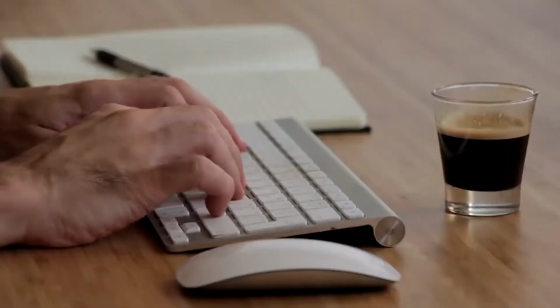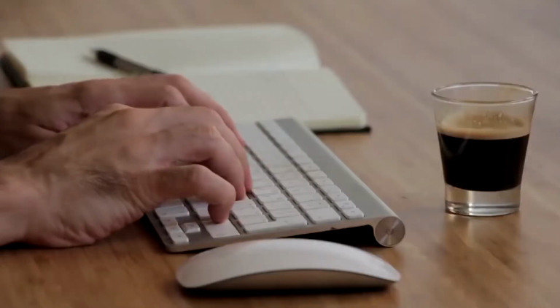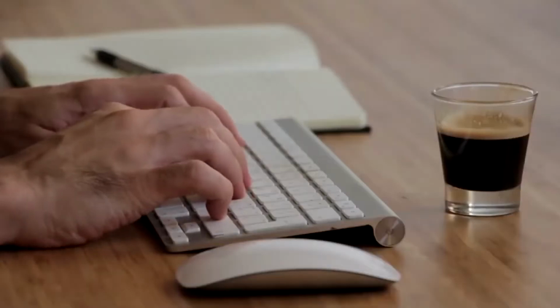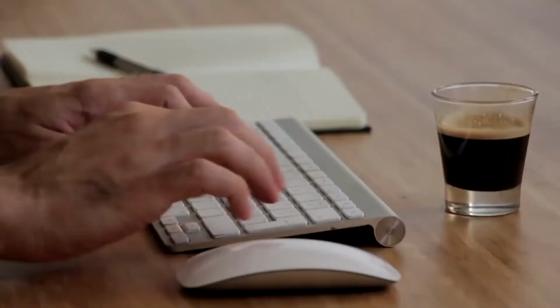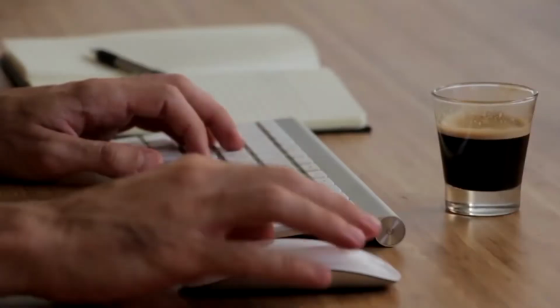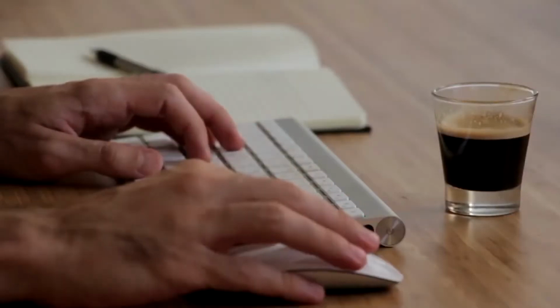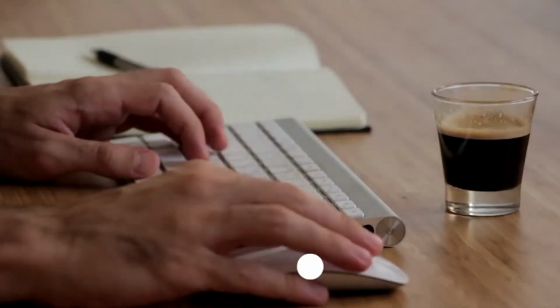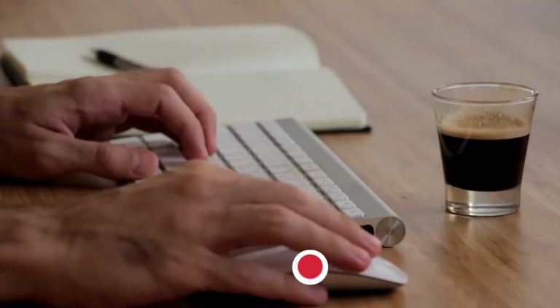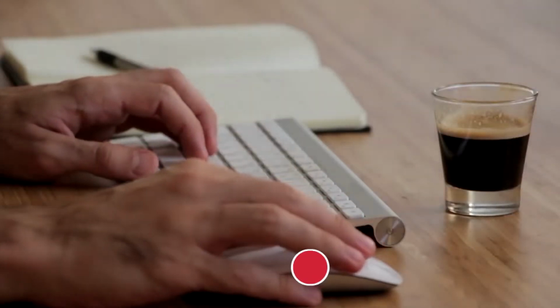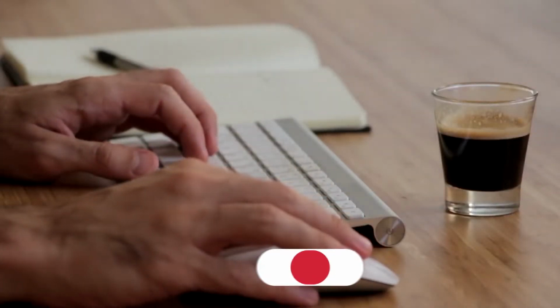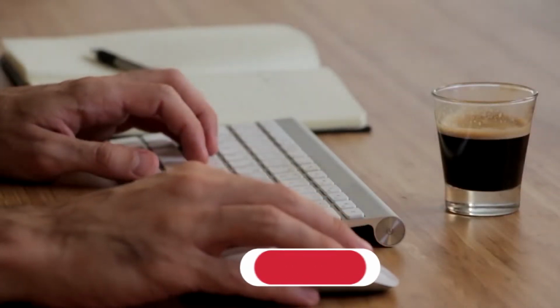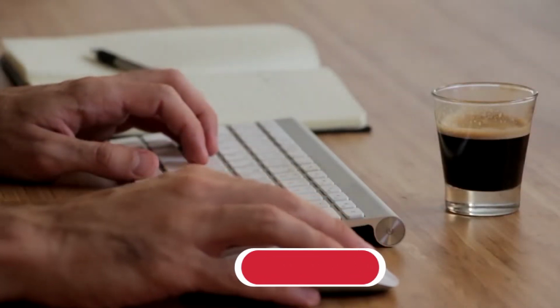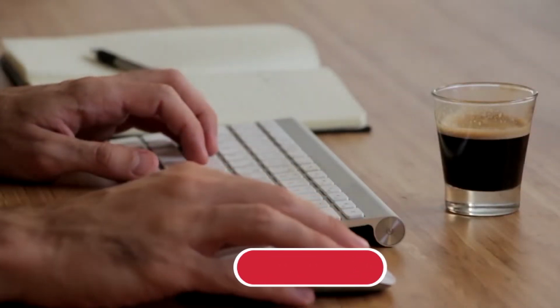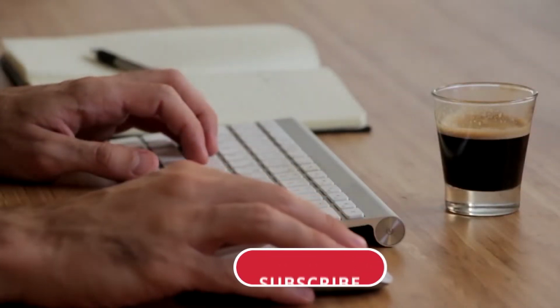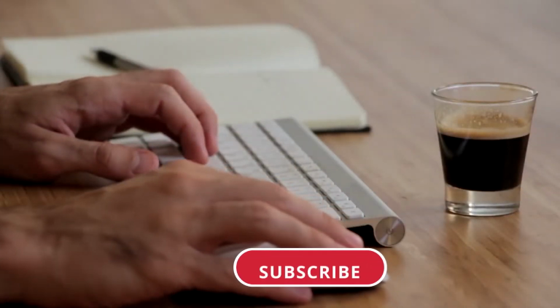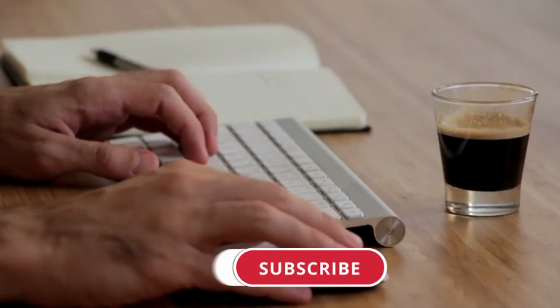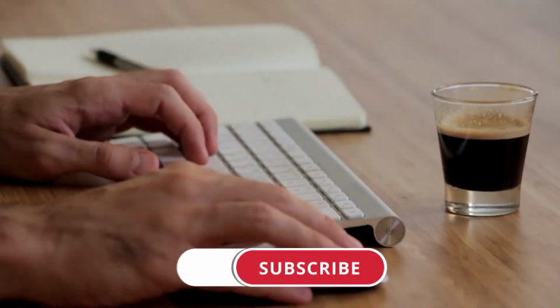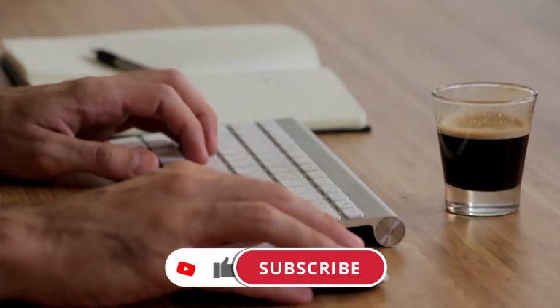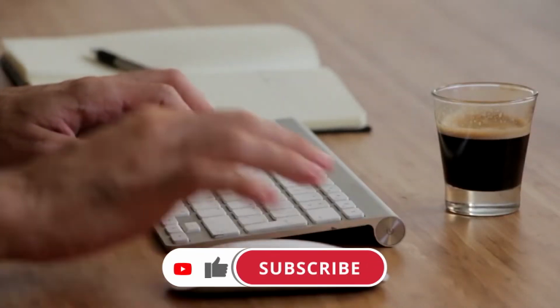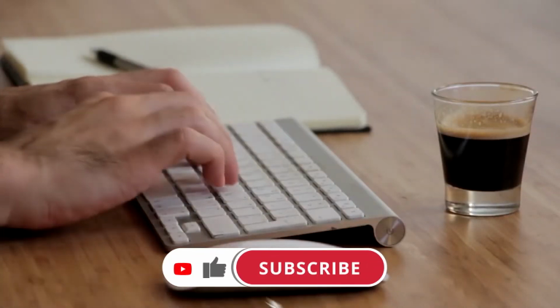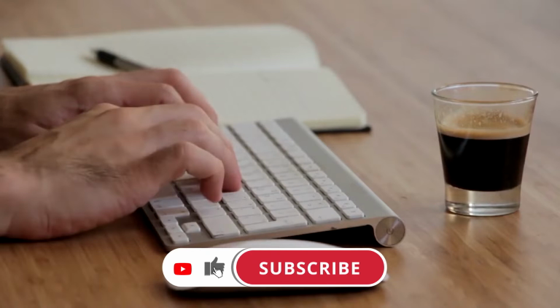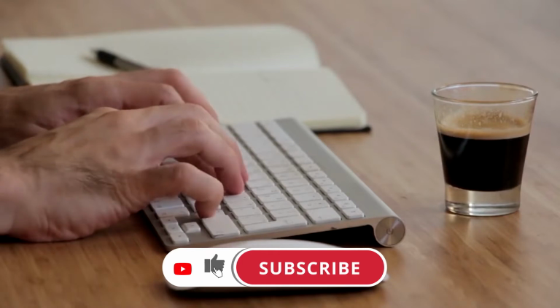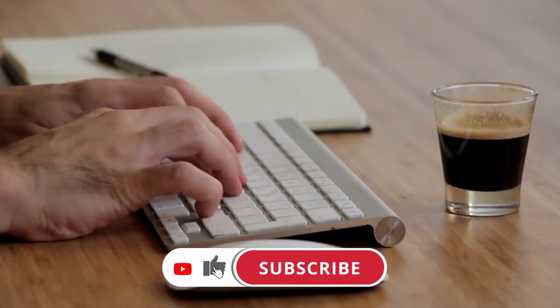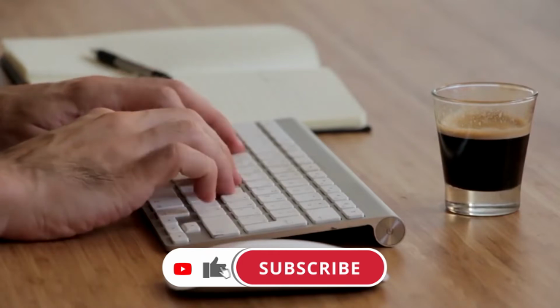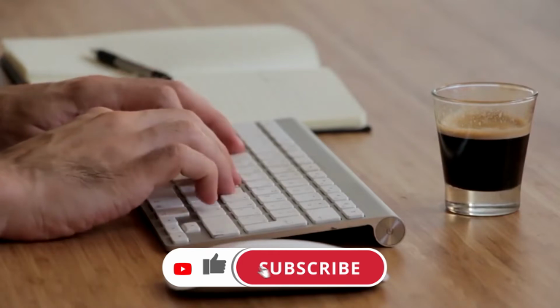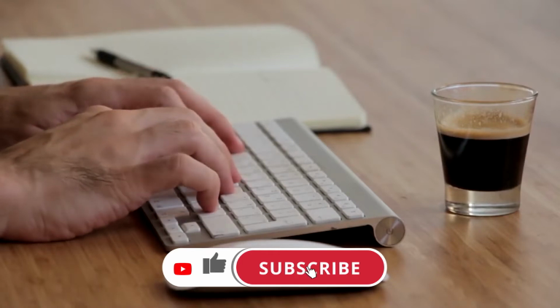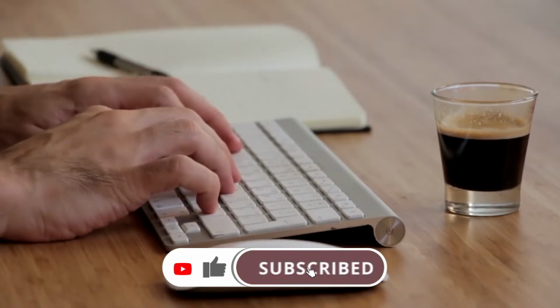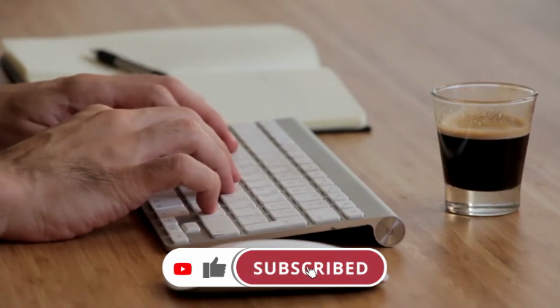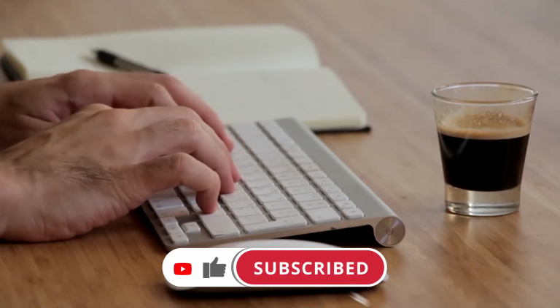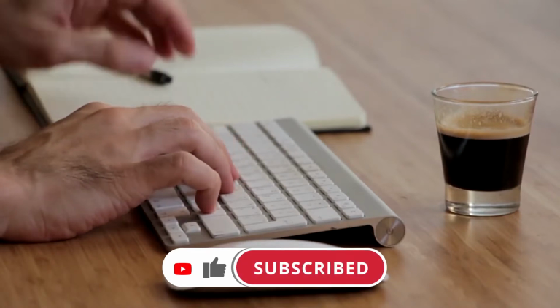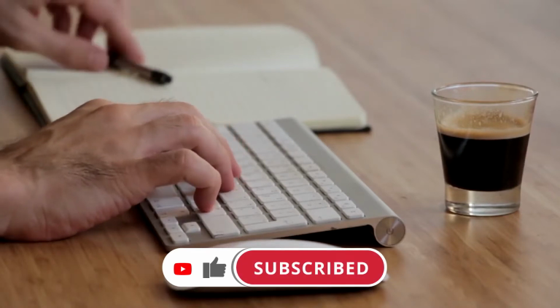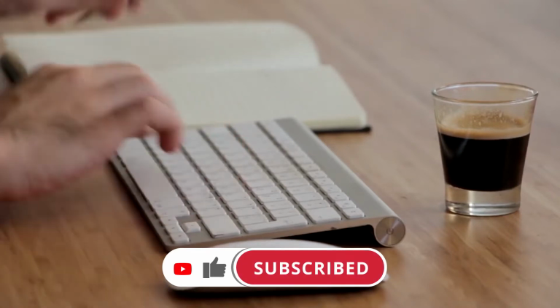But before we start our video, please subscribe to our YouTube channel and also press the bell icon for all the latest updates.